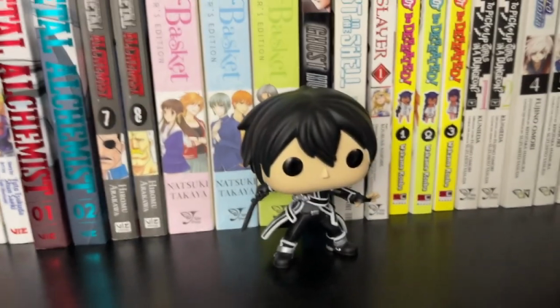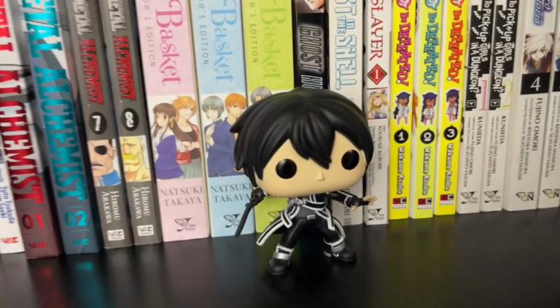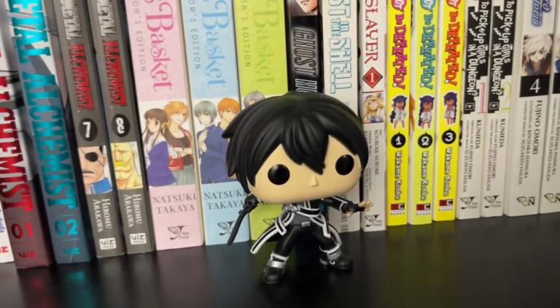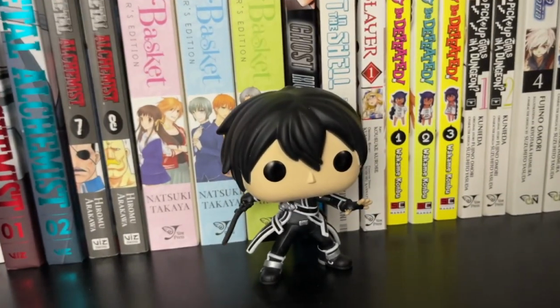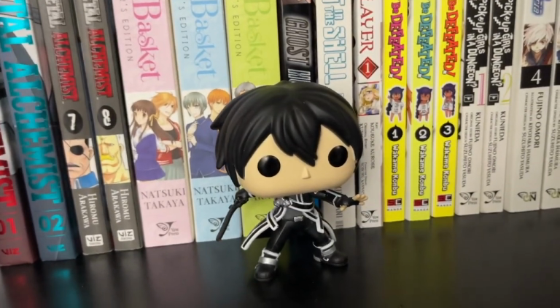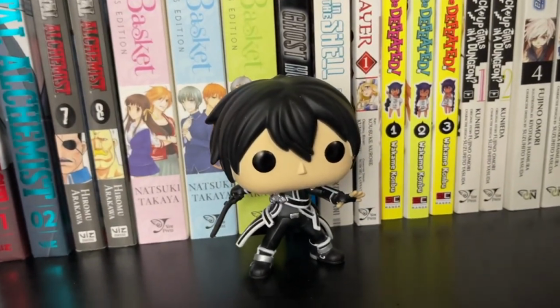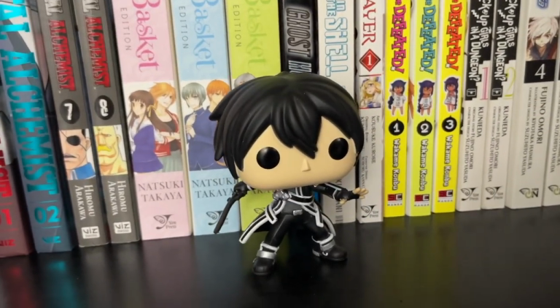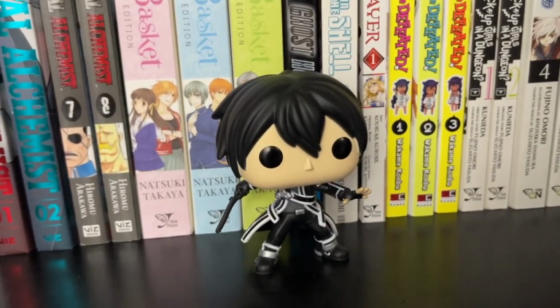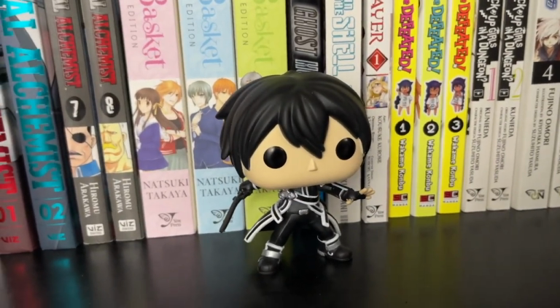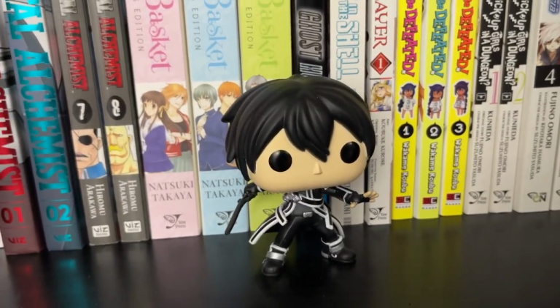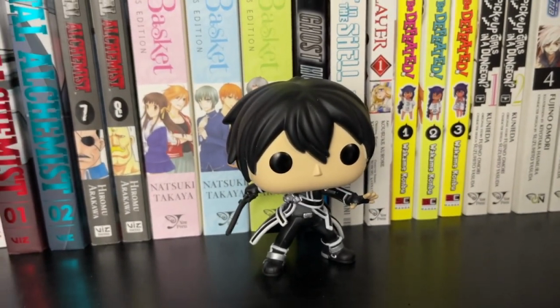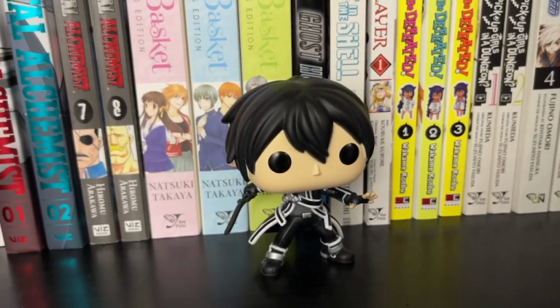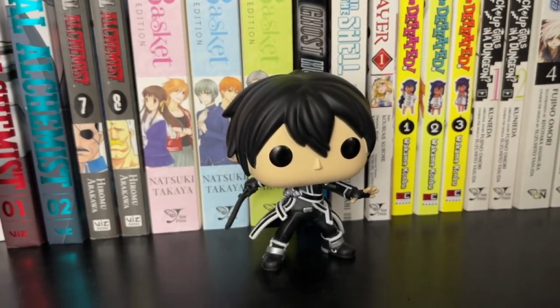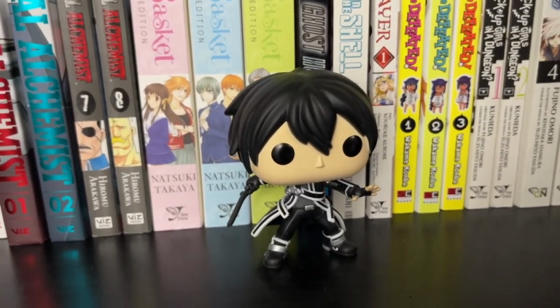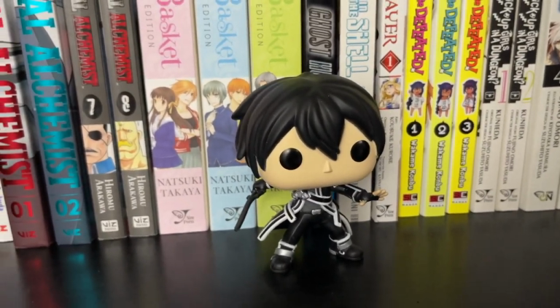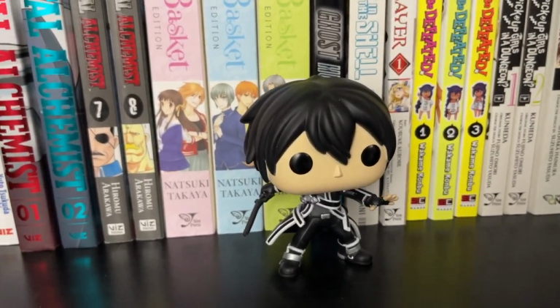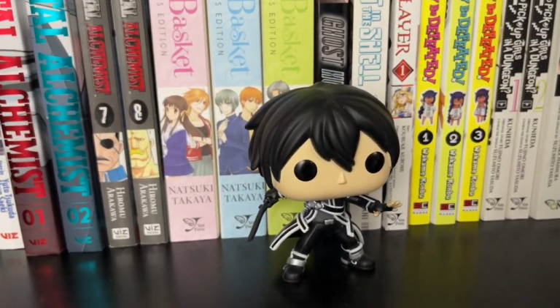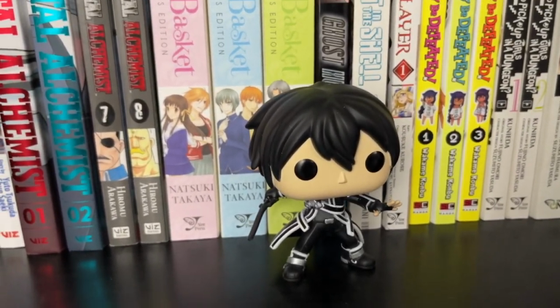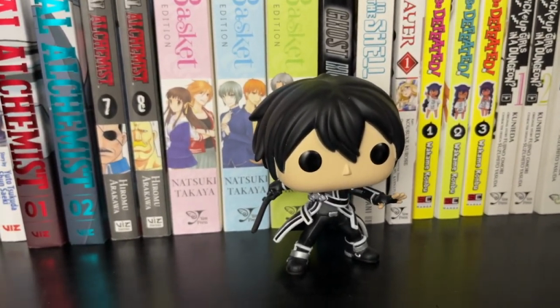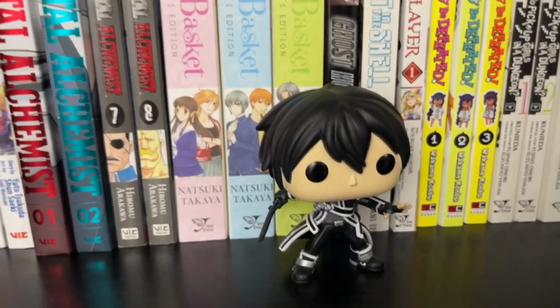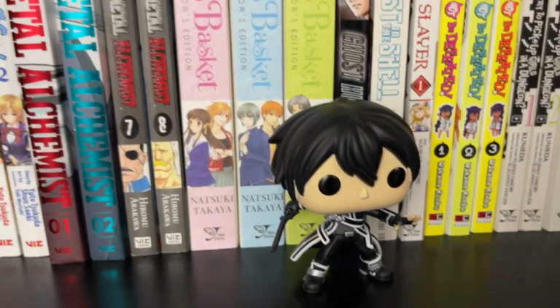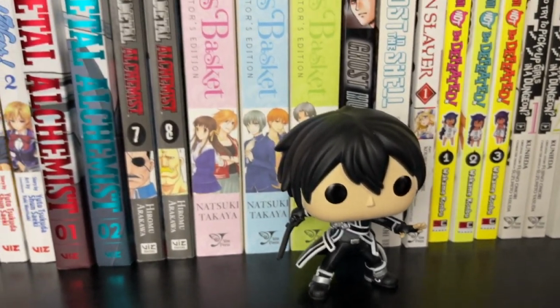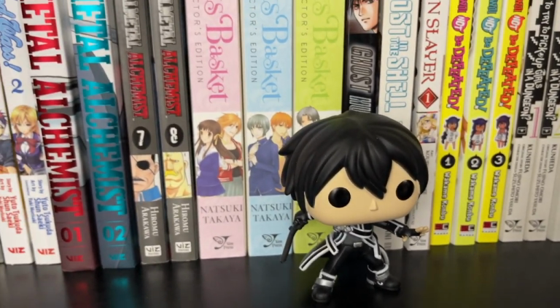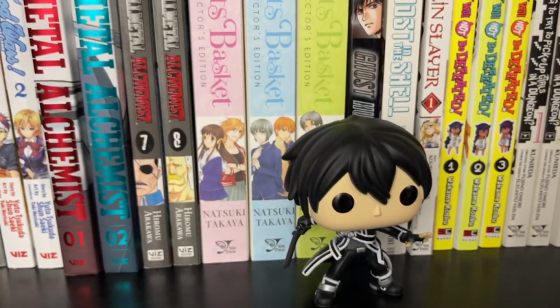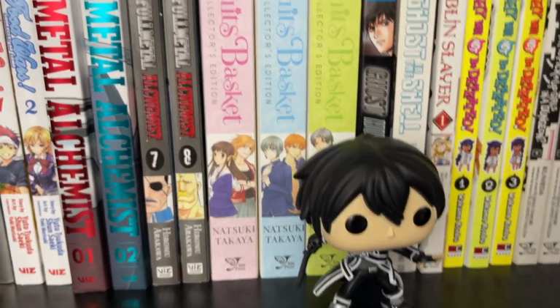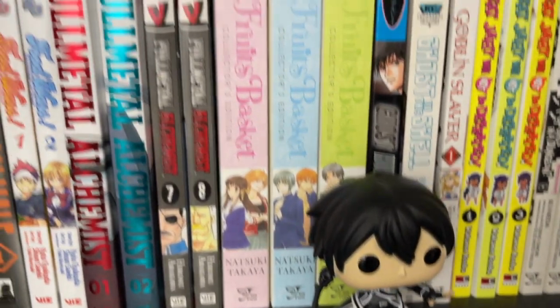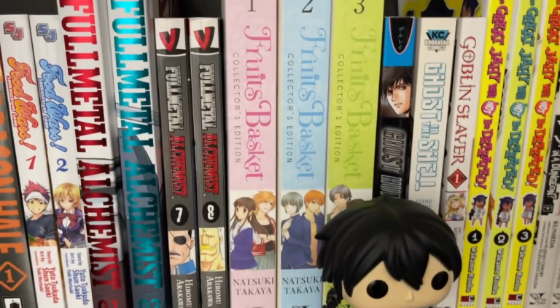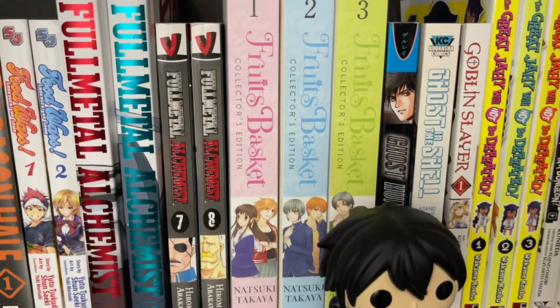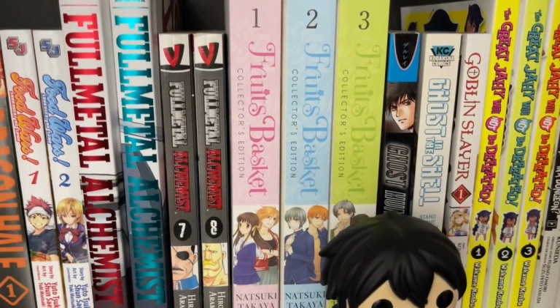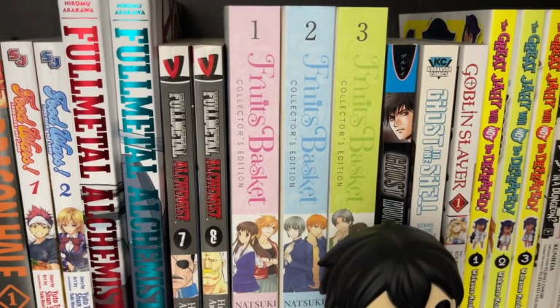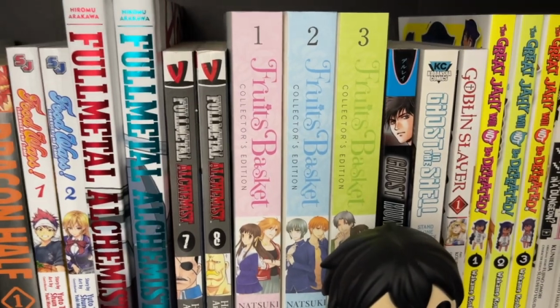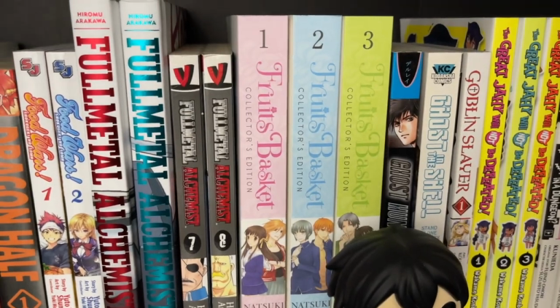We've got a Kirito Funko Pop — again, that's from Sword Art Online.